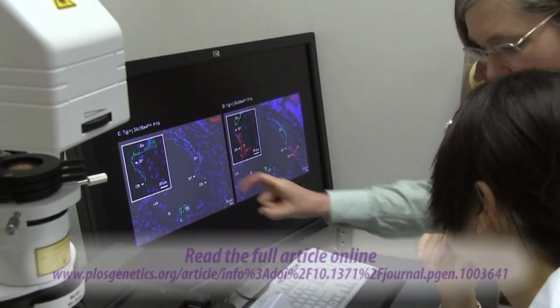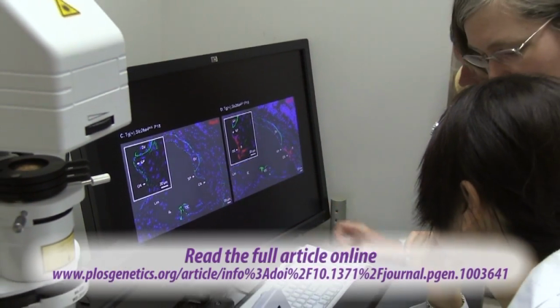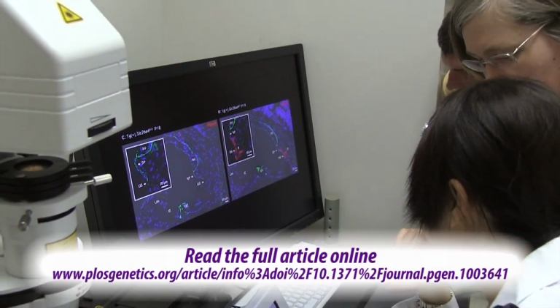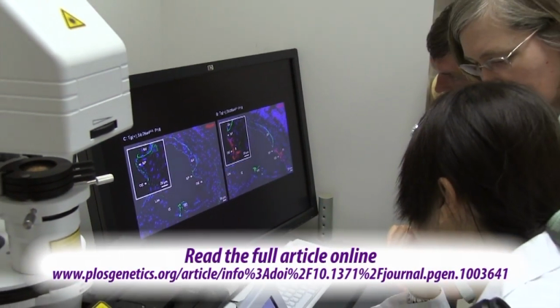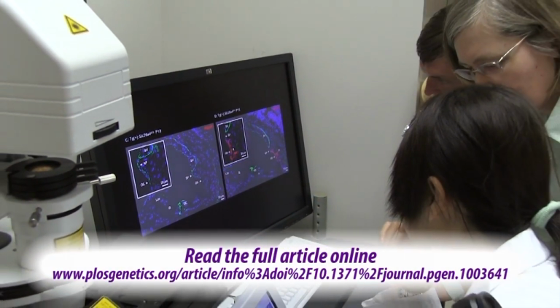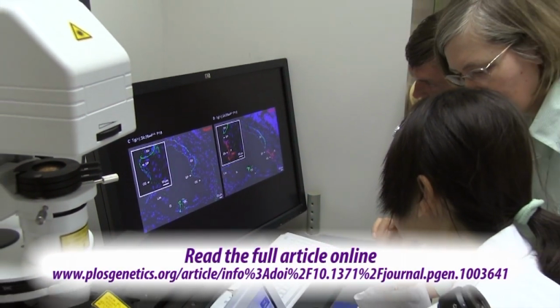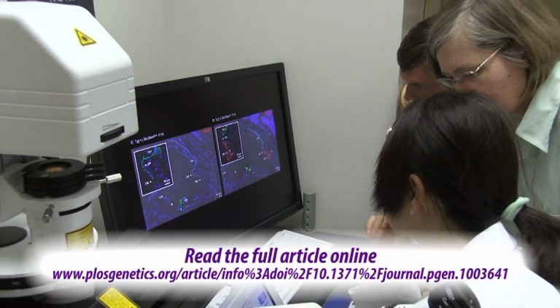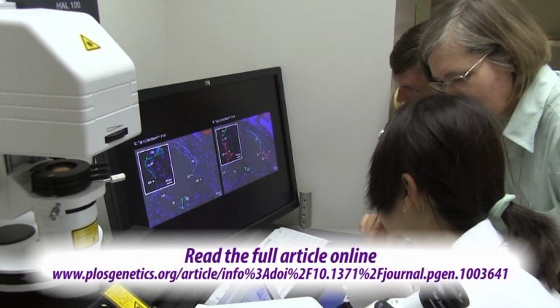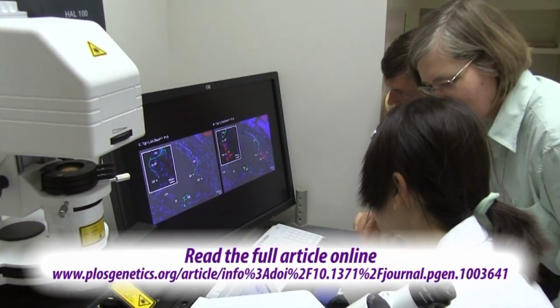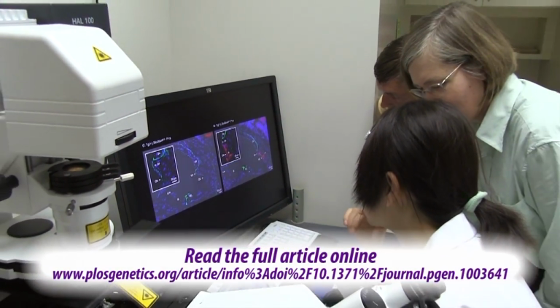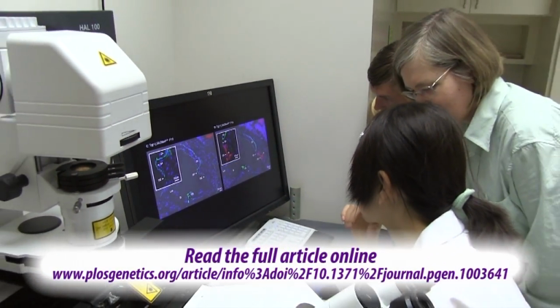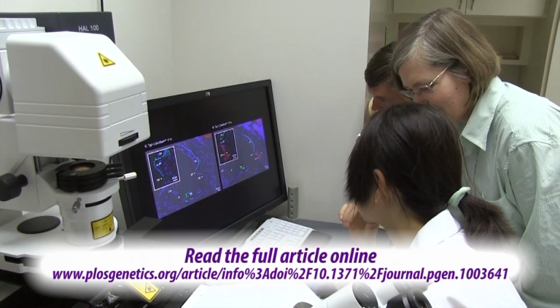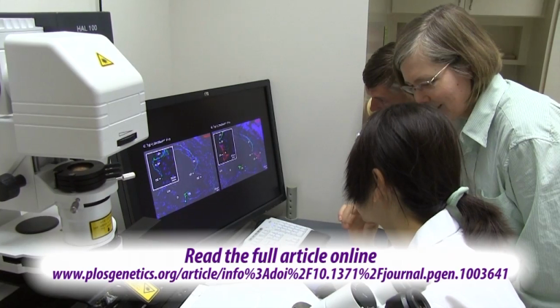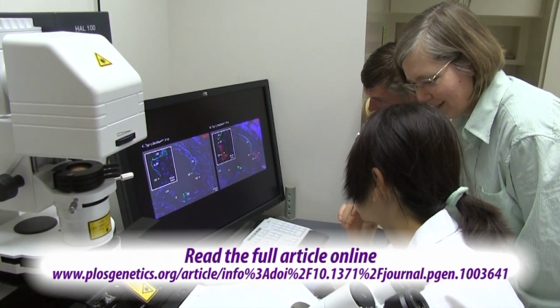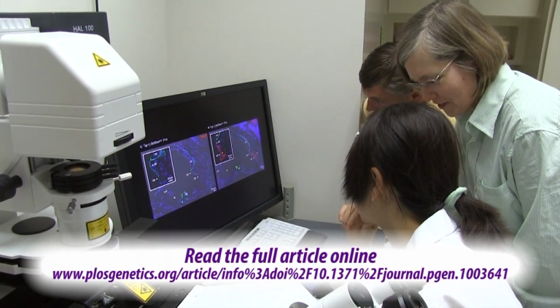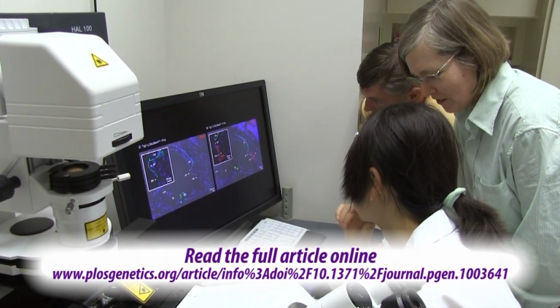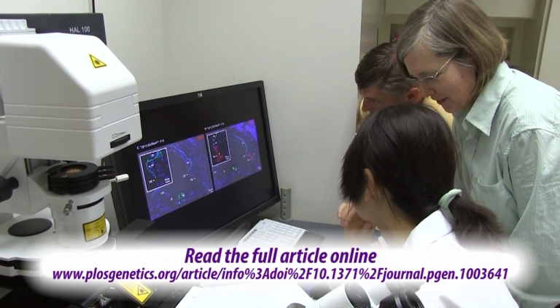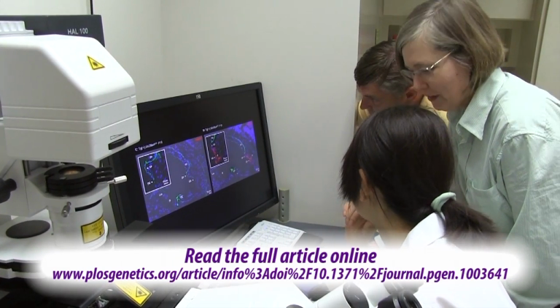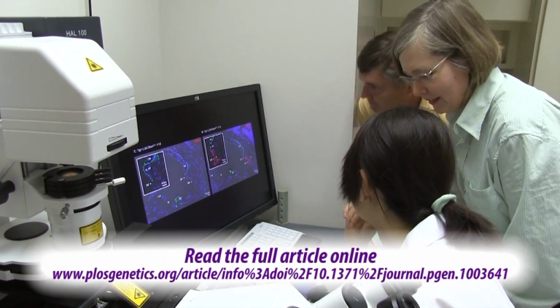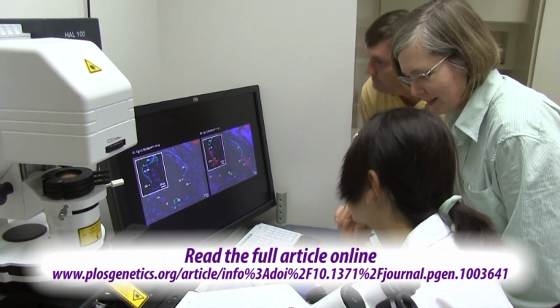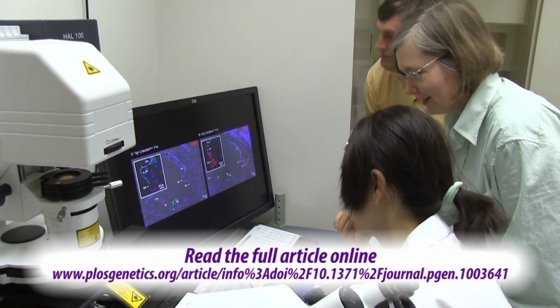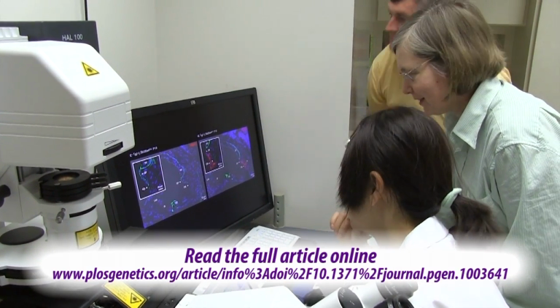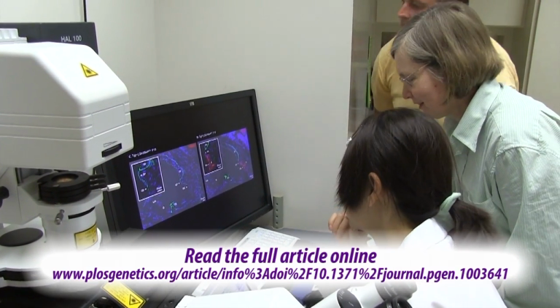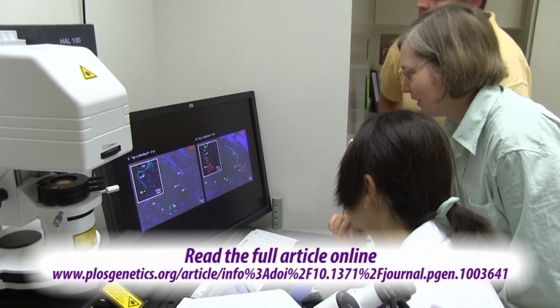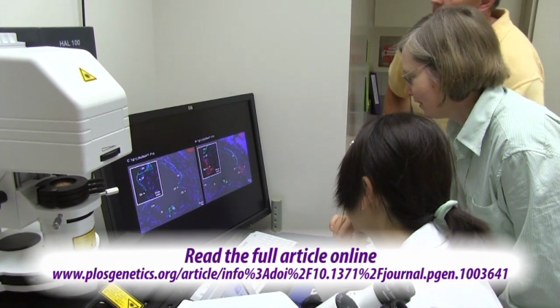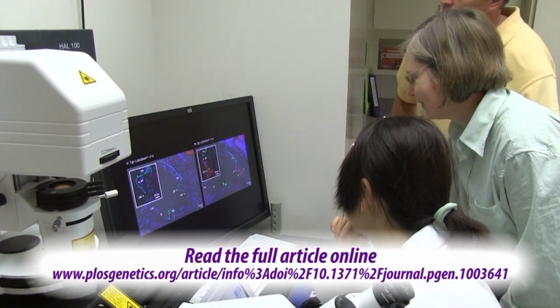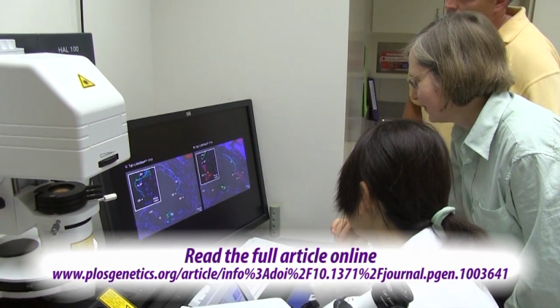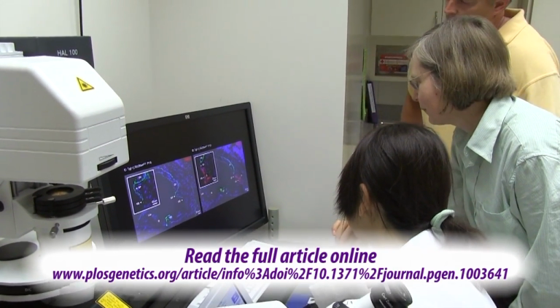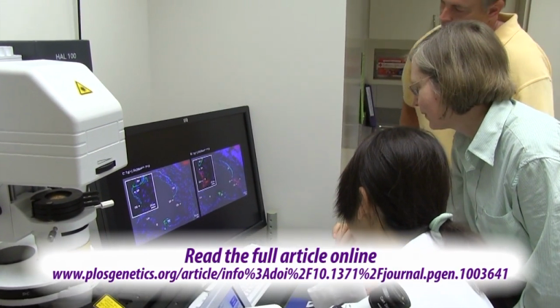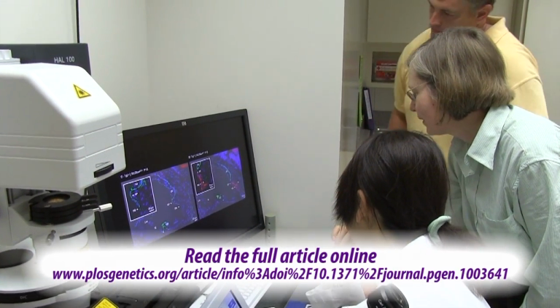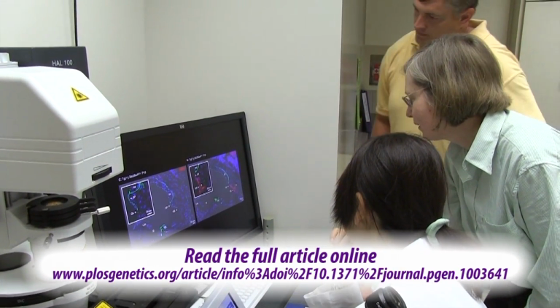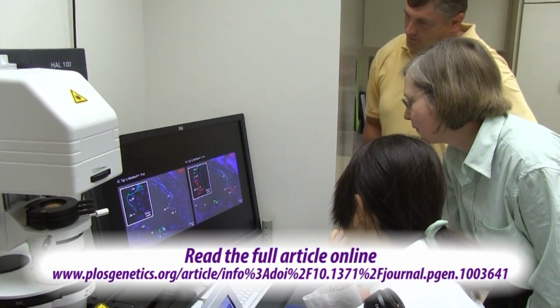To learn more about this research, you can read the full article in the online journal PLOS Genetics.